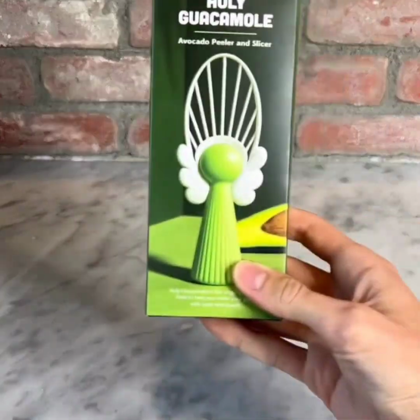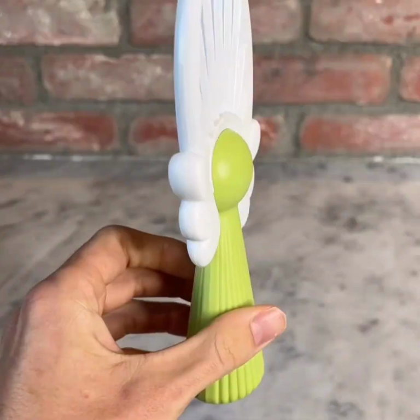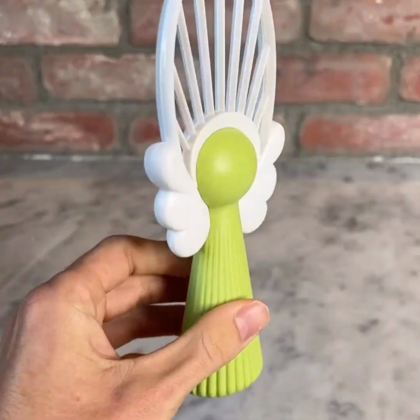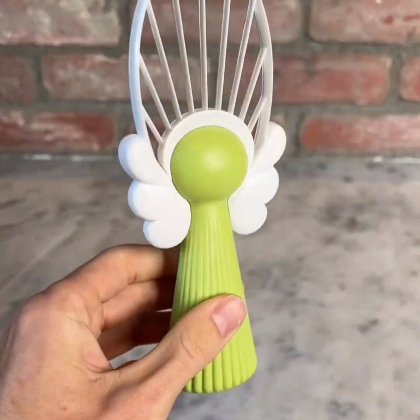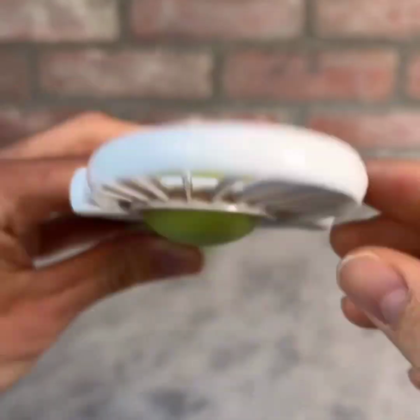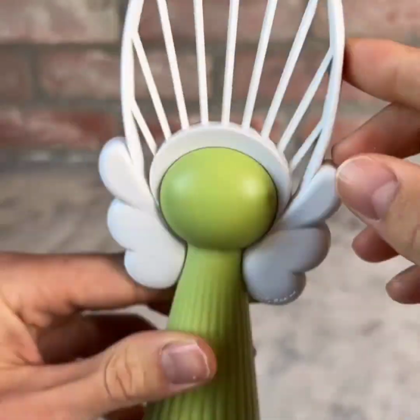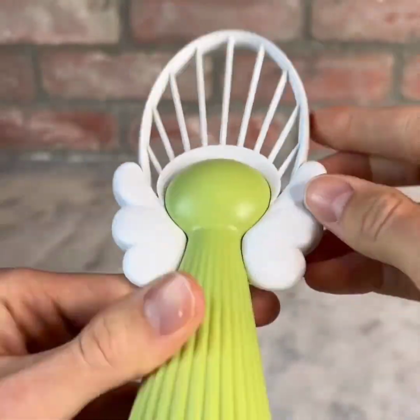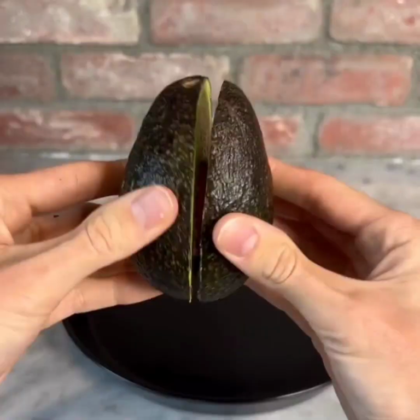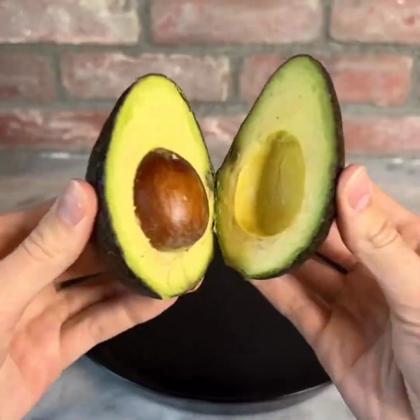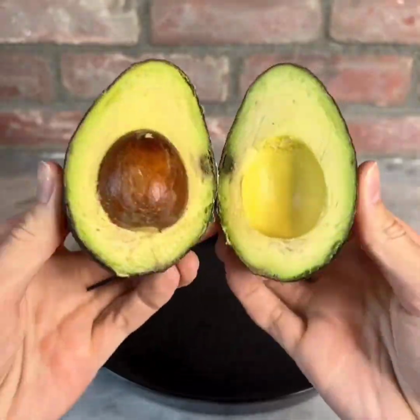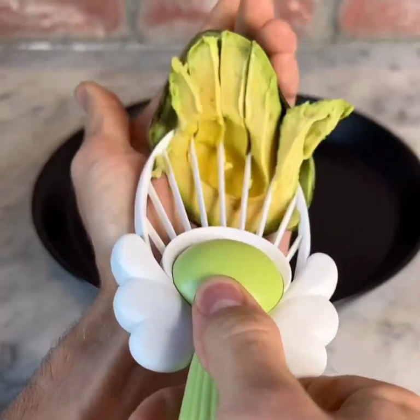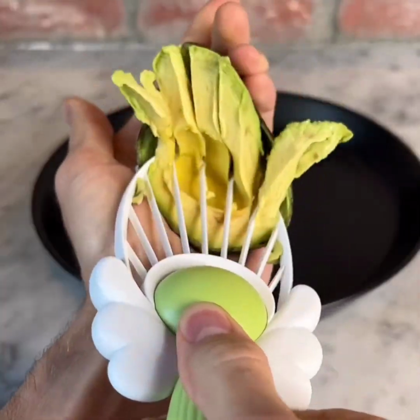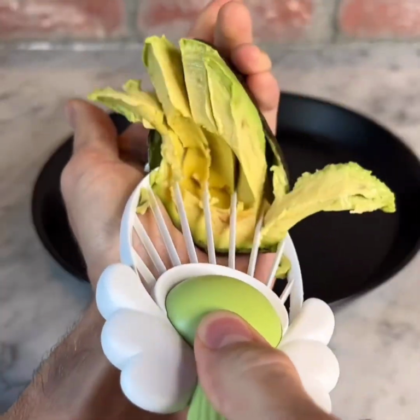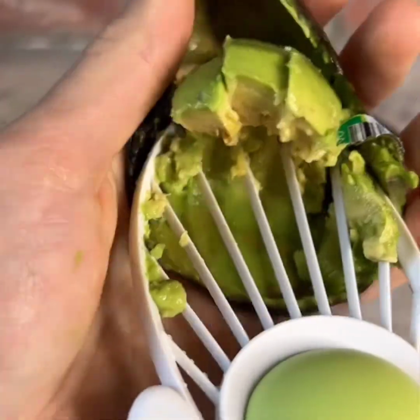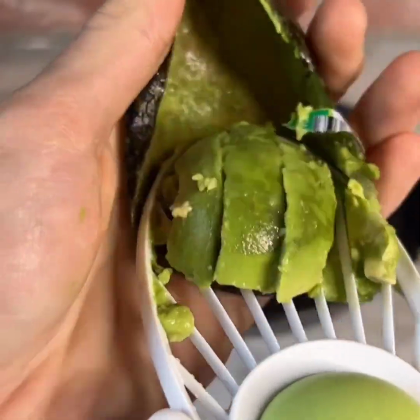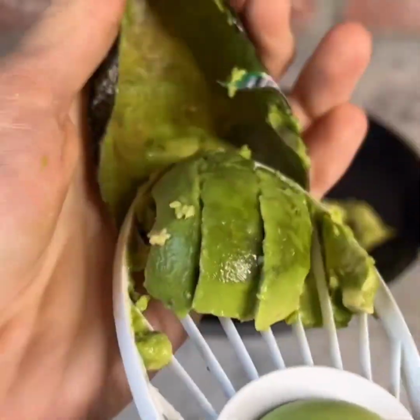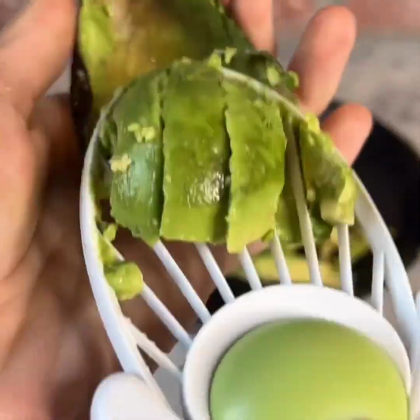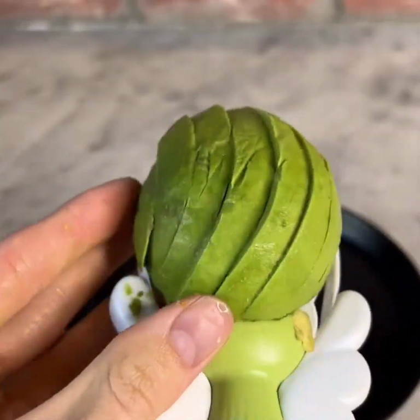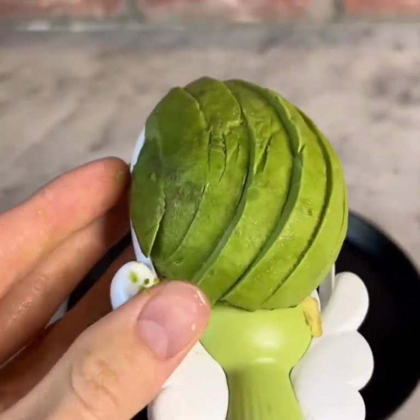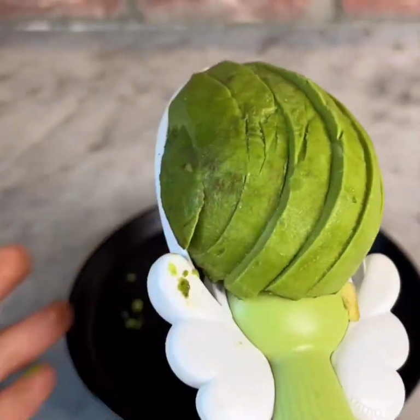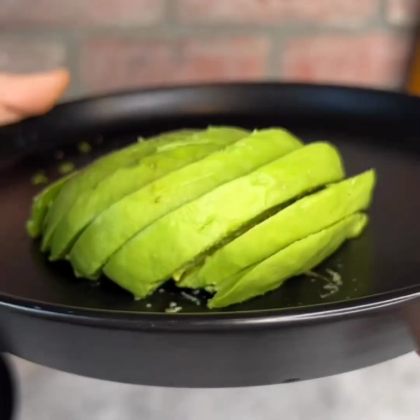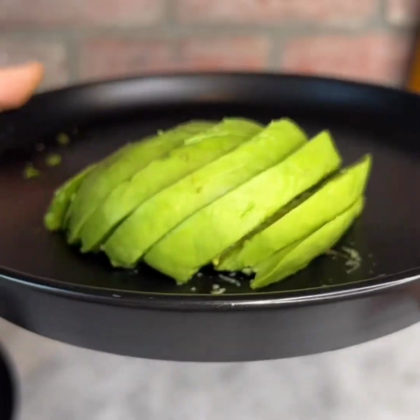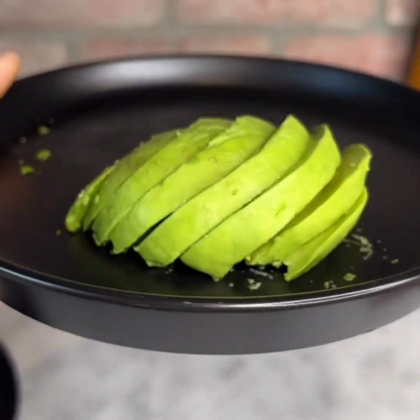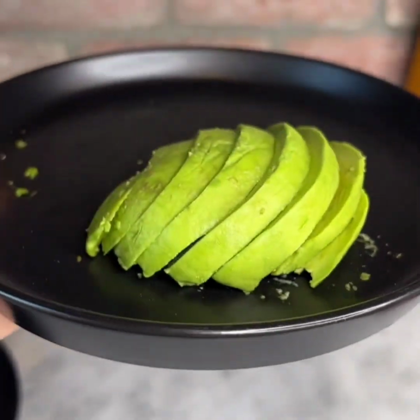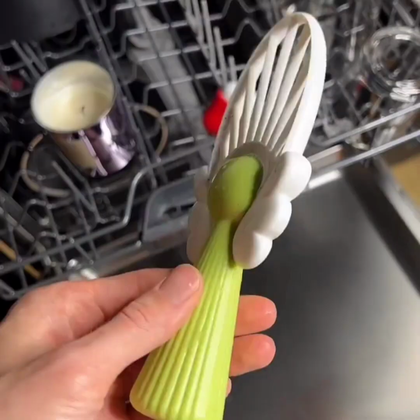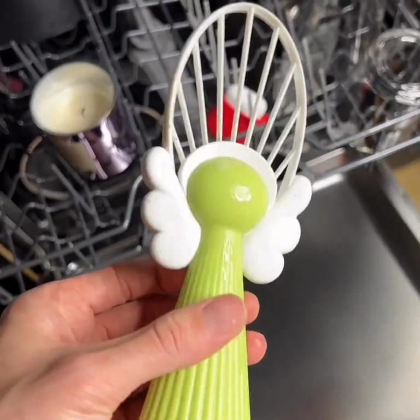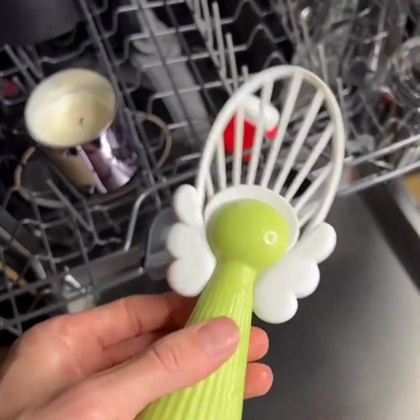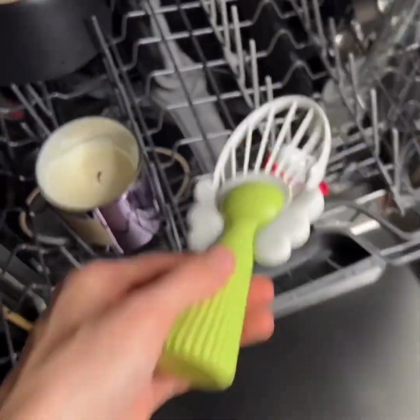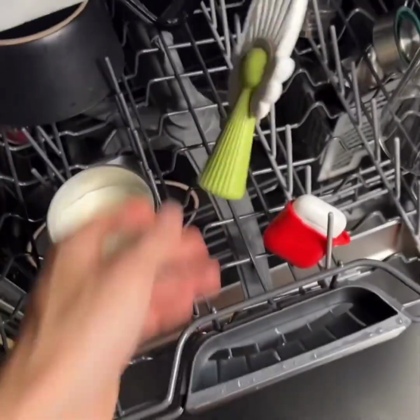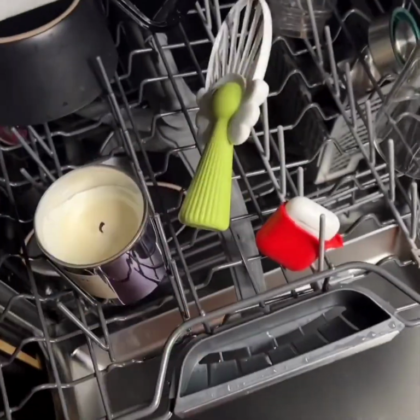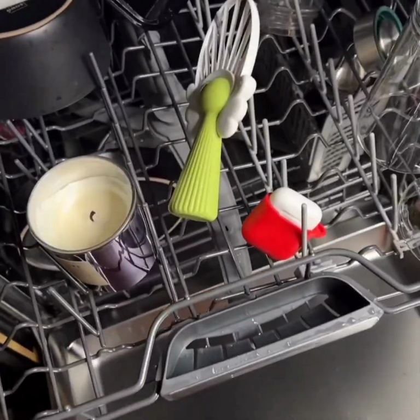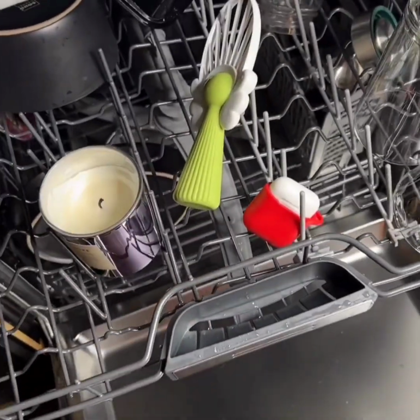This is an avocado peeler that cuts your avocados in perfect slices. It's also dishwasher safe, so it's easy to clean.